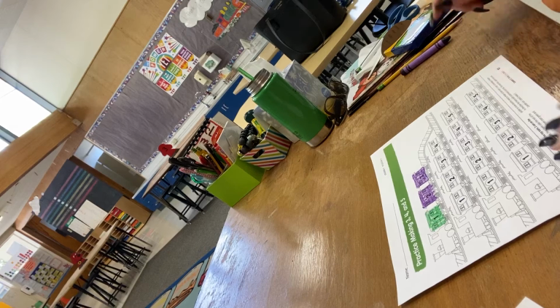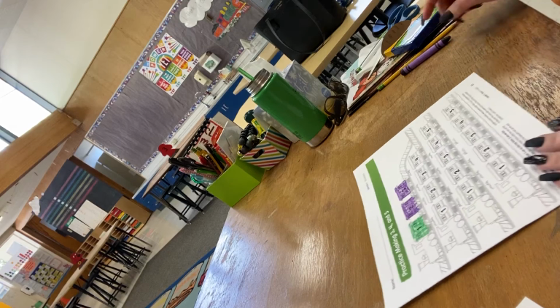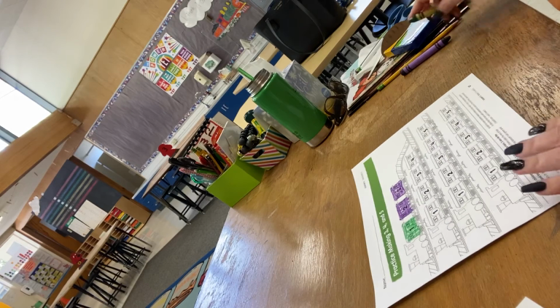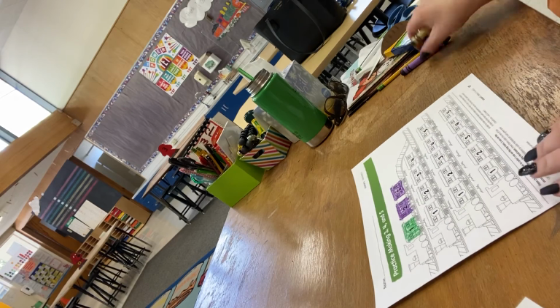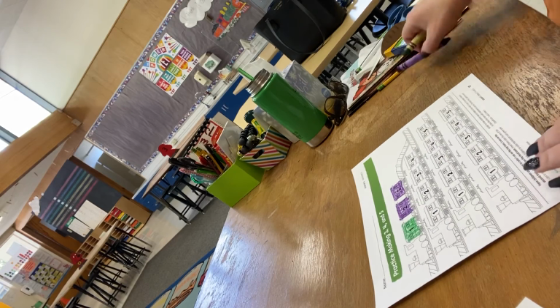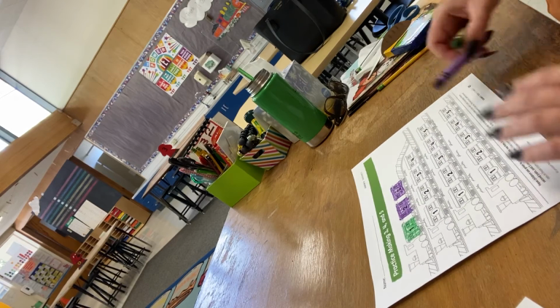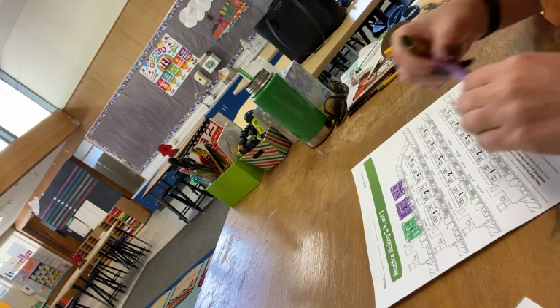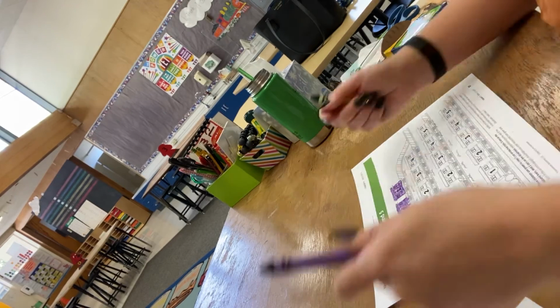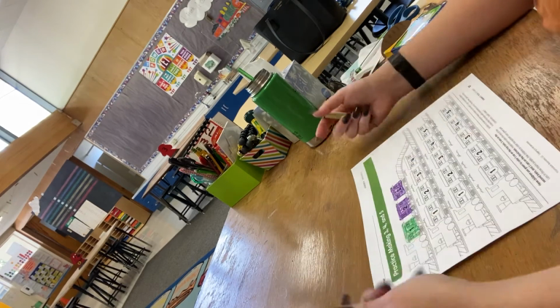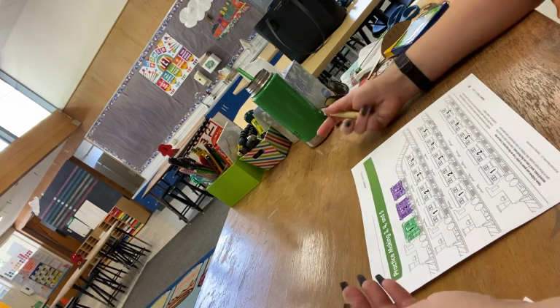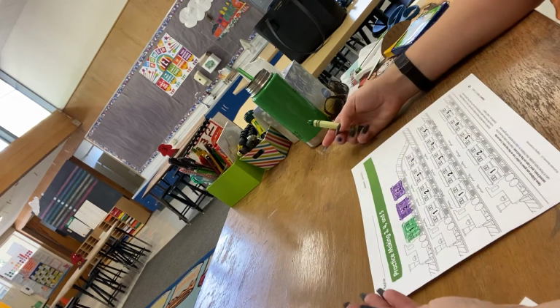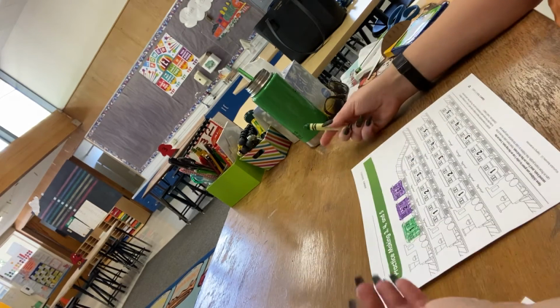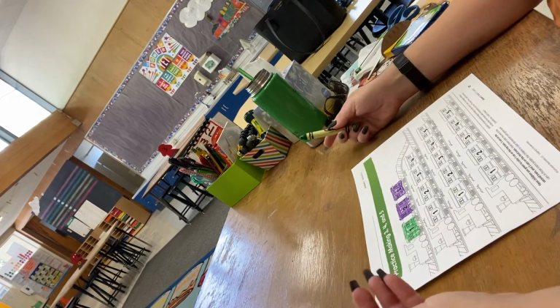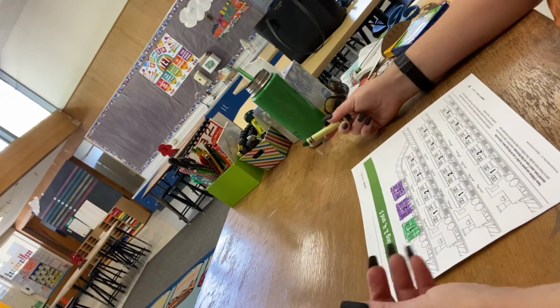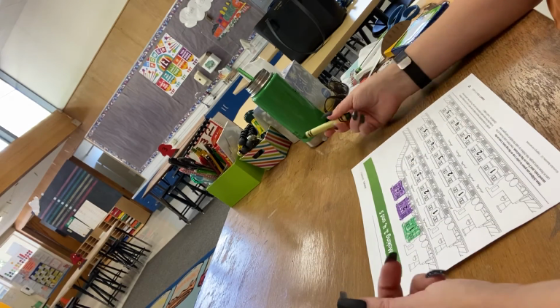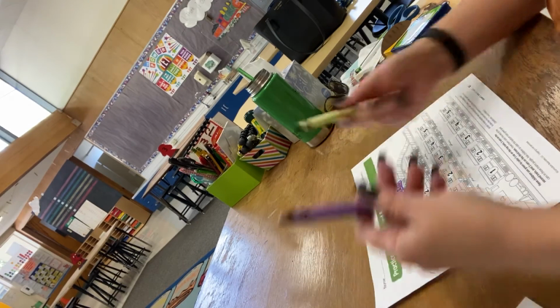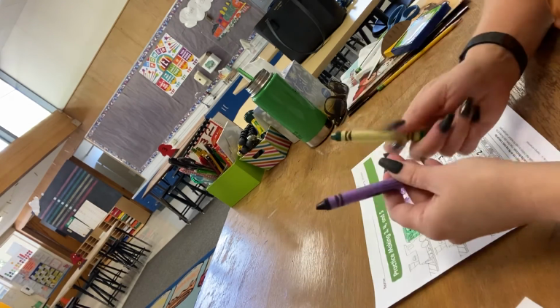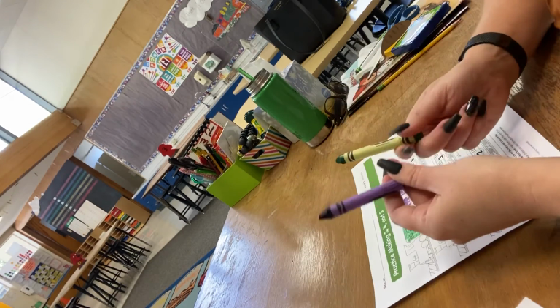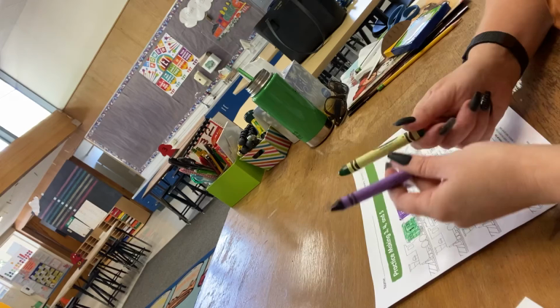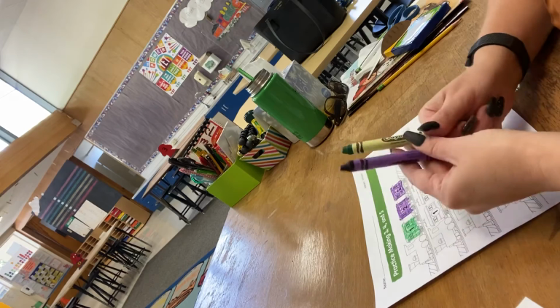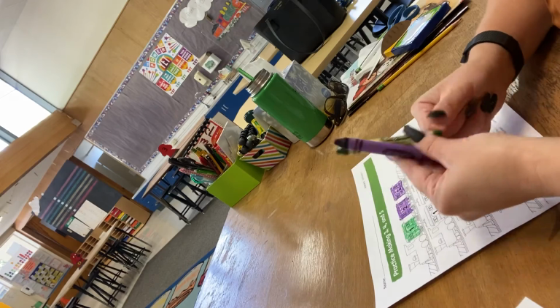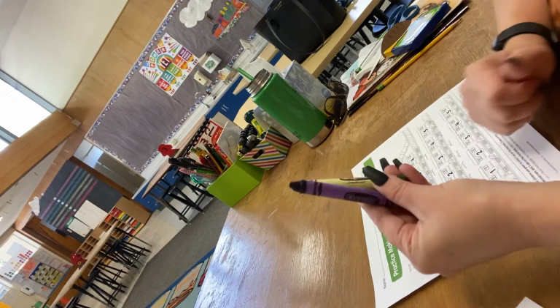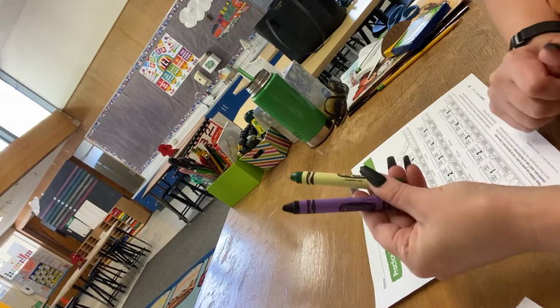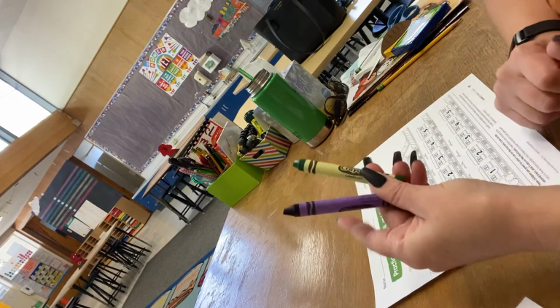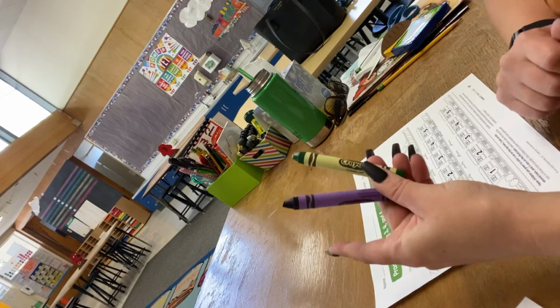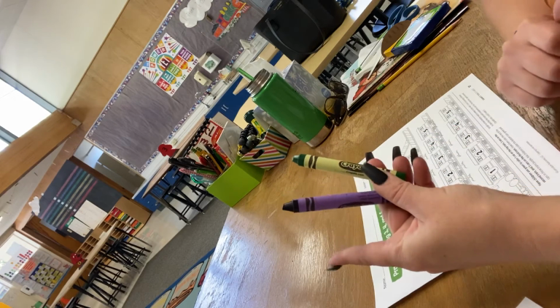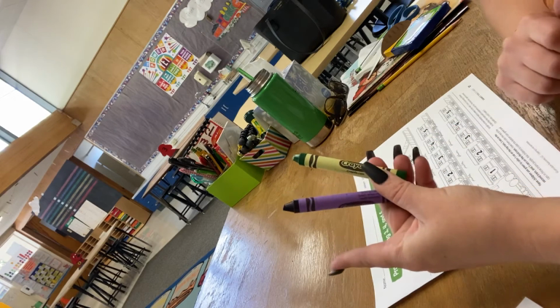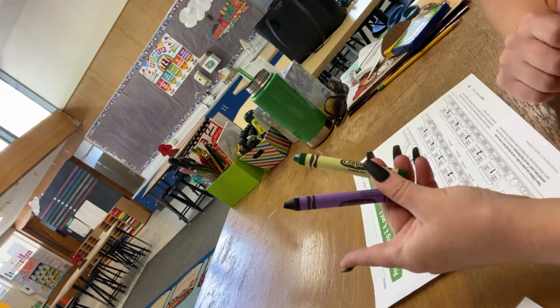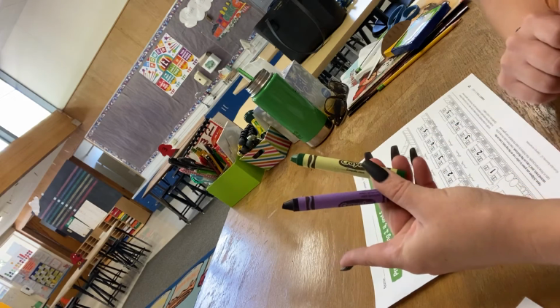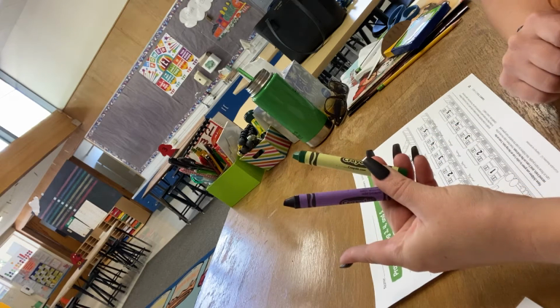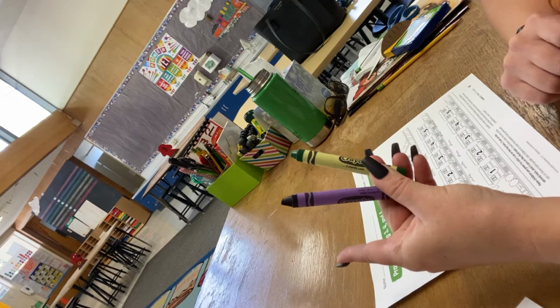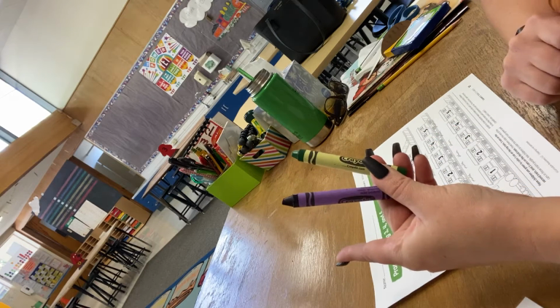Hey Rockets, Mrs. Meyer here and we're going to be practicing making three, four, and five. You're going to need your green and your purple crayons to do it.